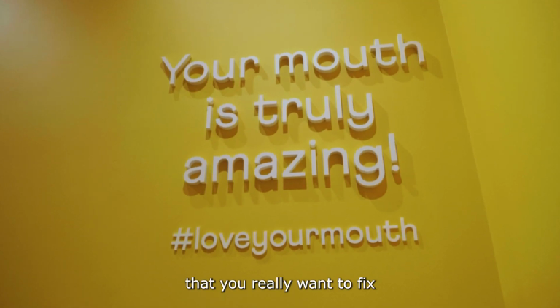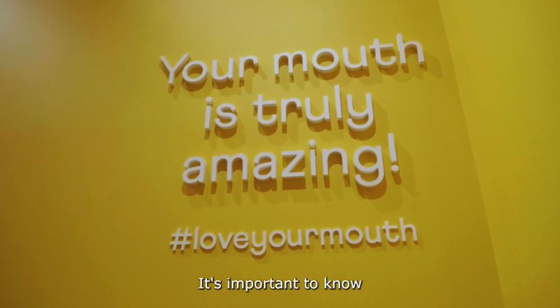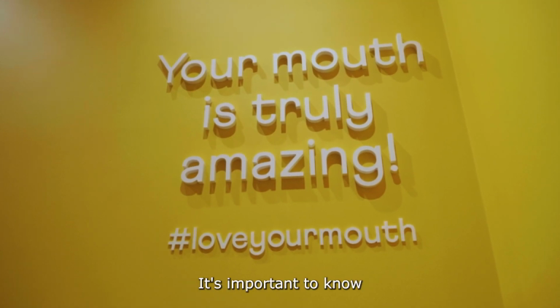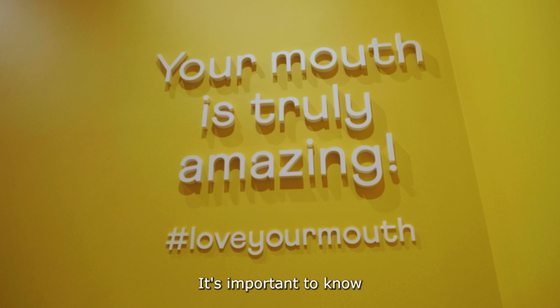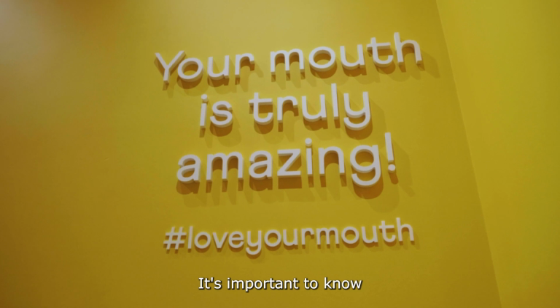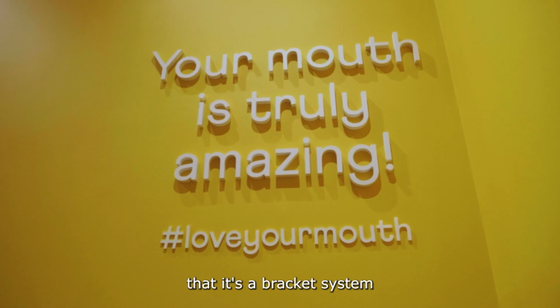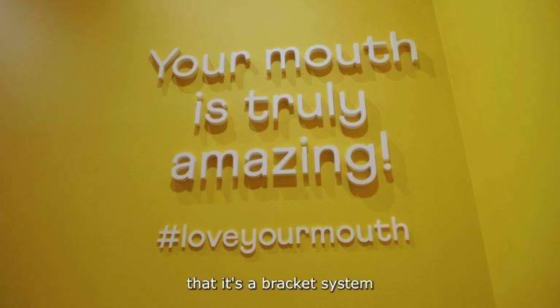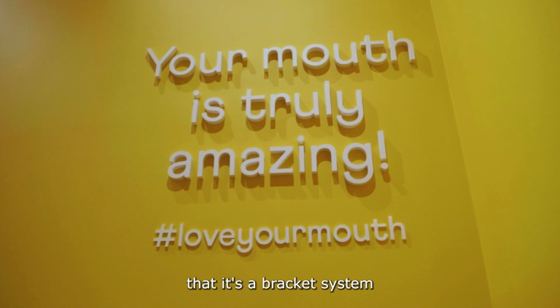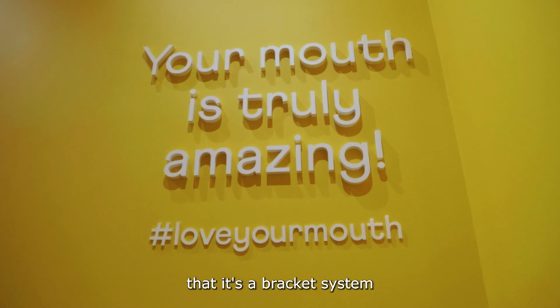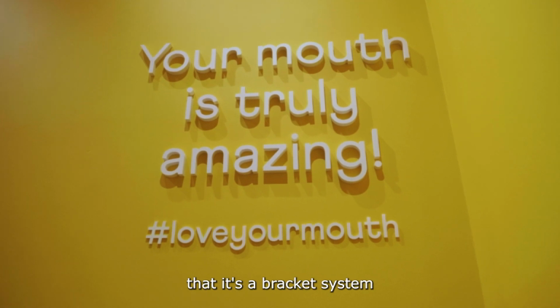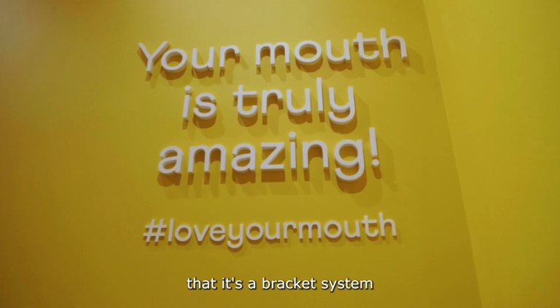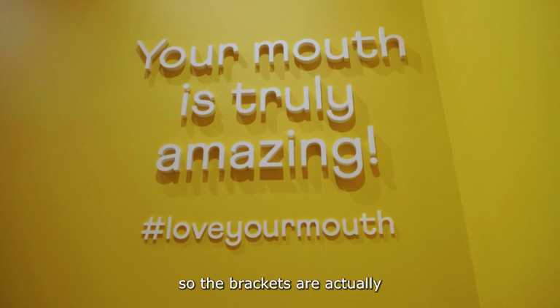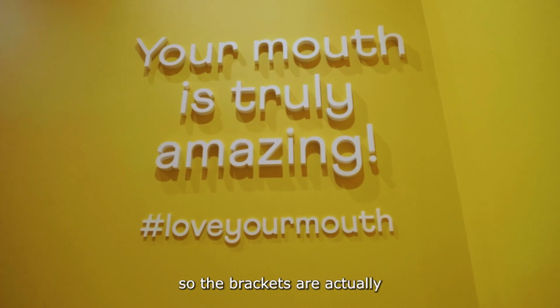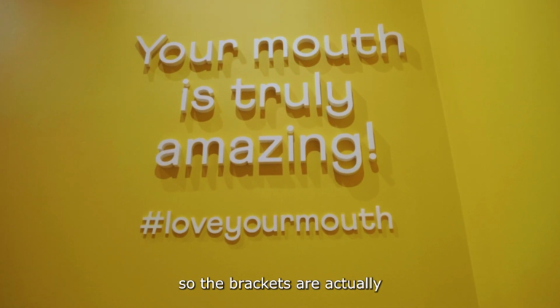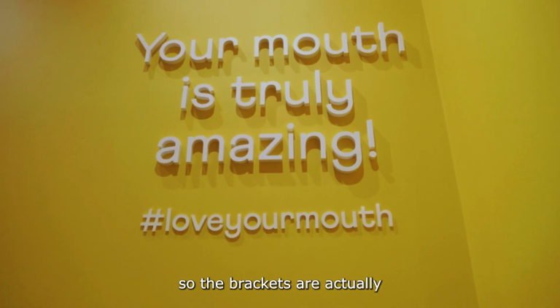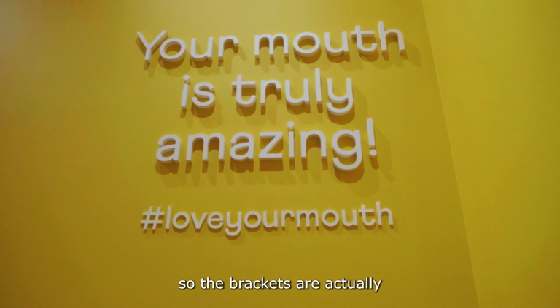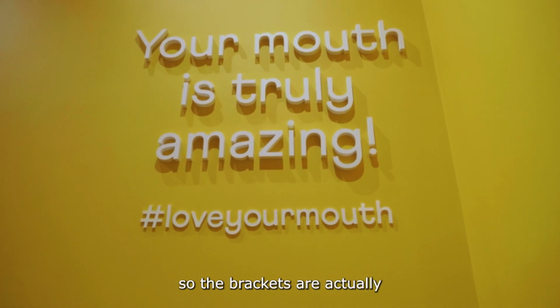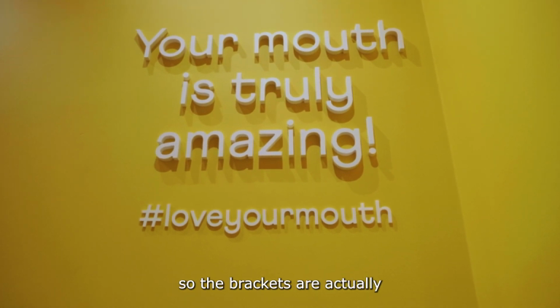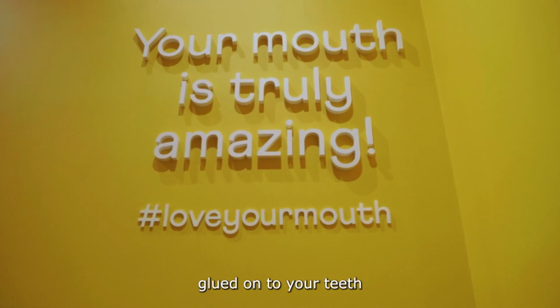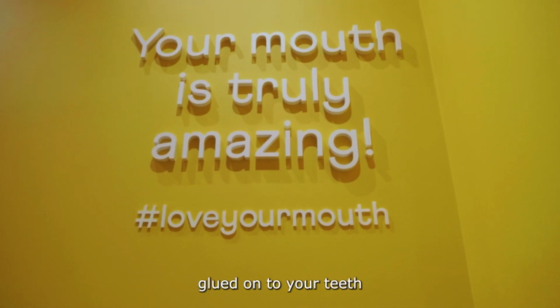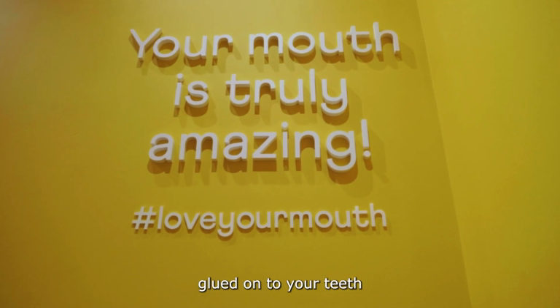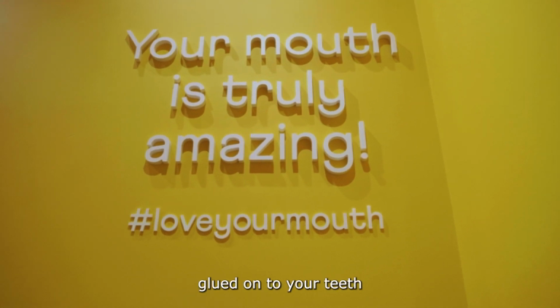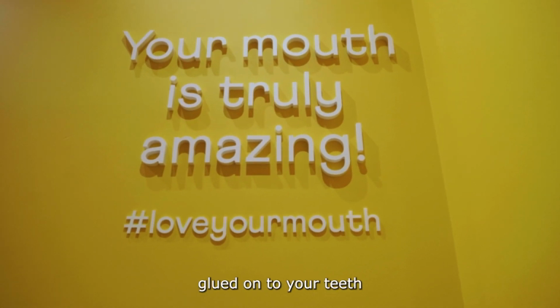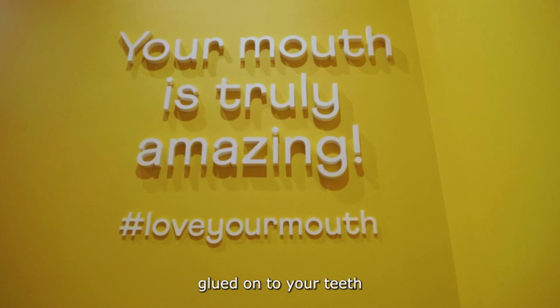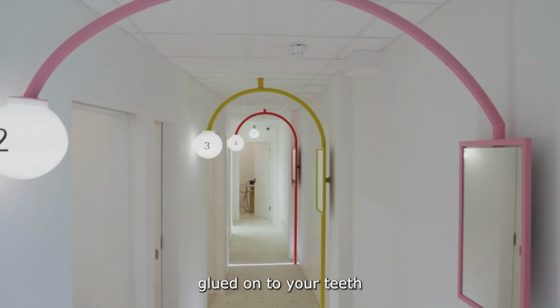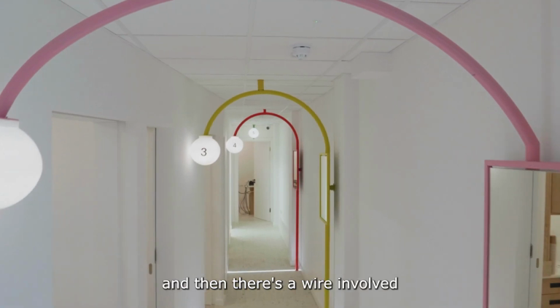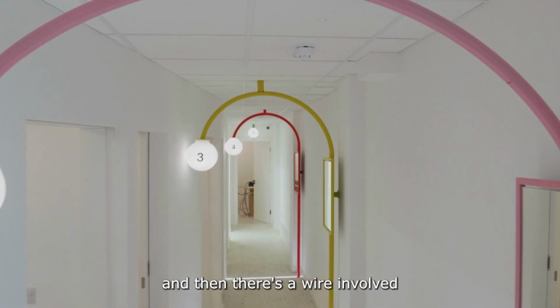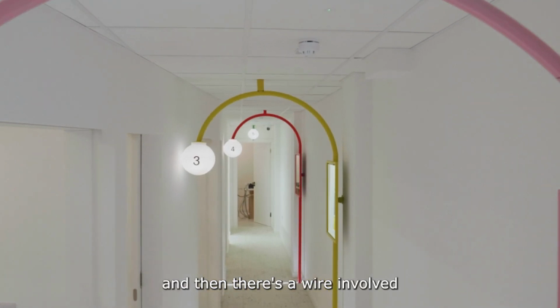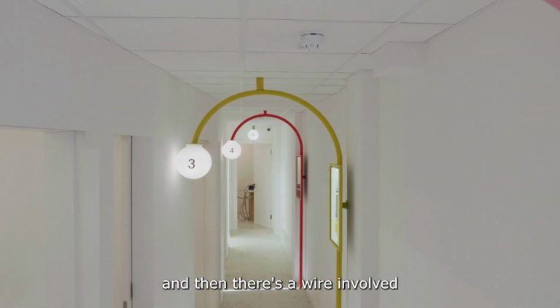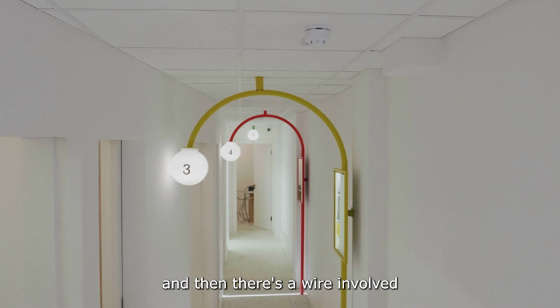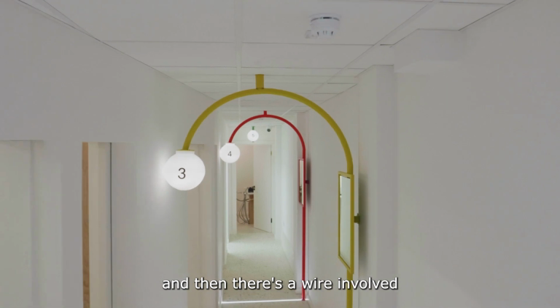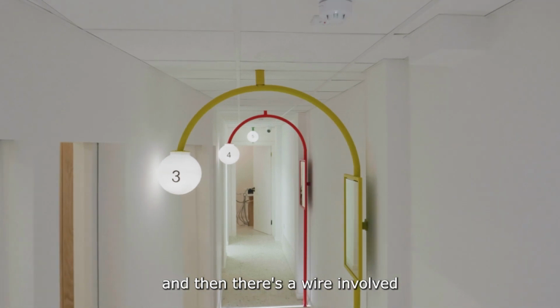It's important to know that it's a bracket system, so the brackets are actually glued onto your teeth and then there's a wire involved.